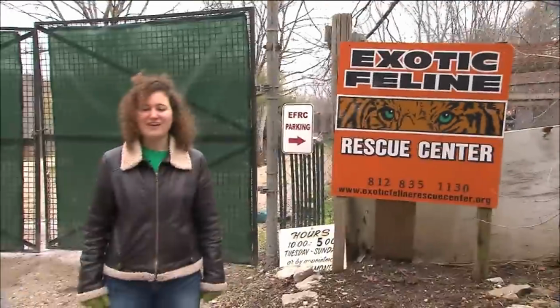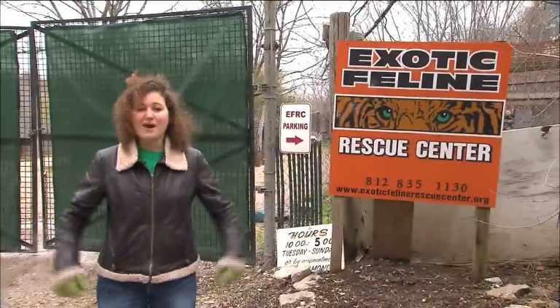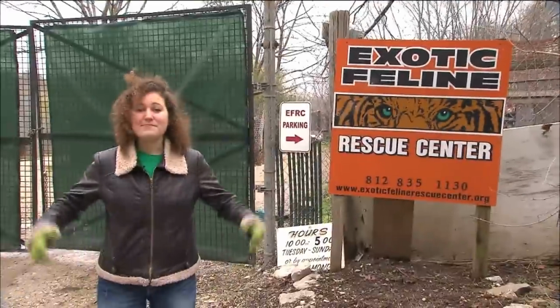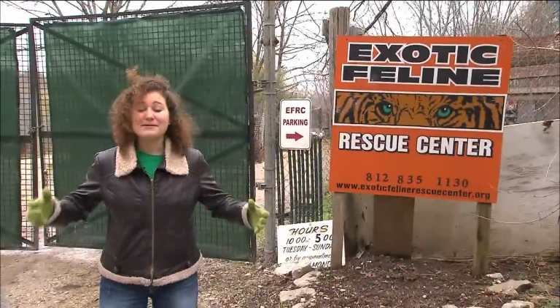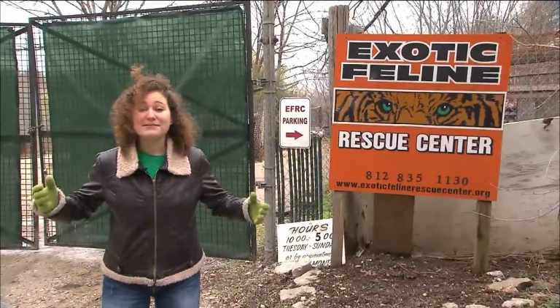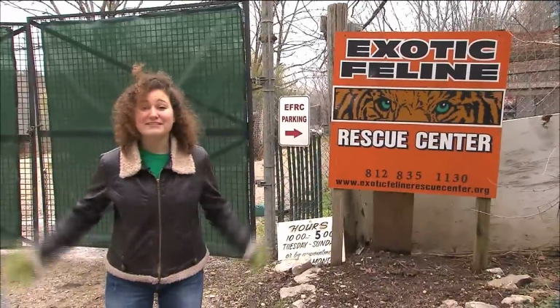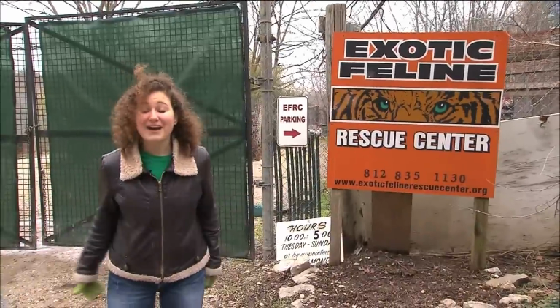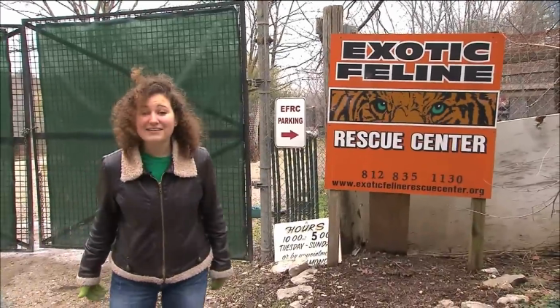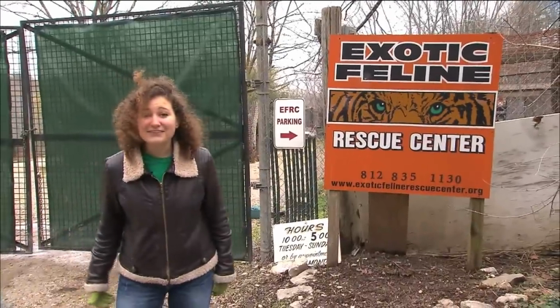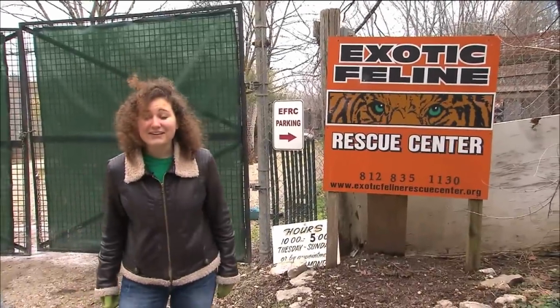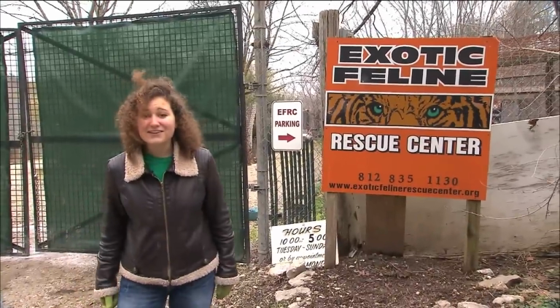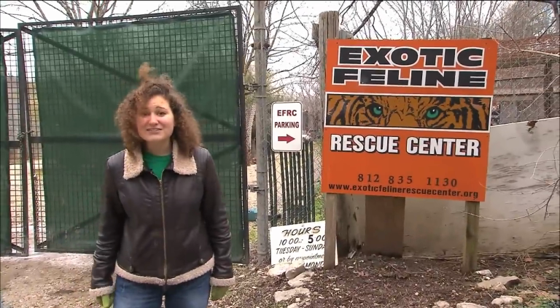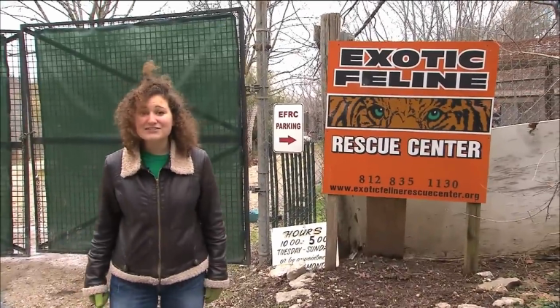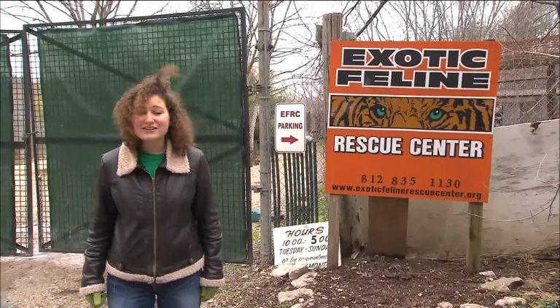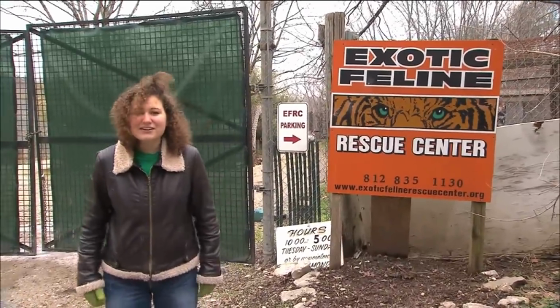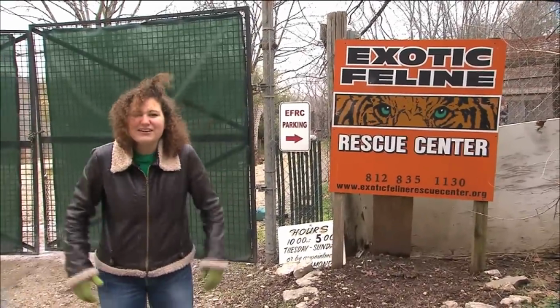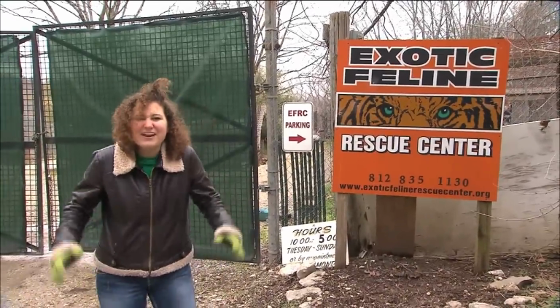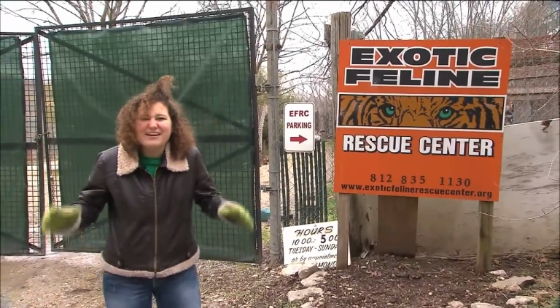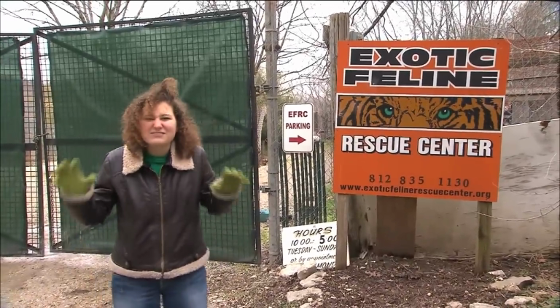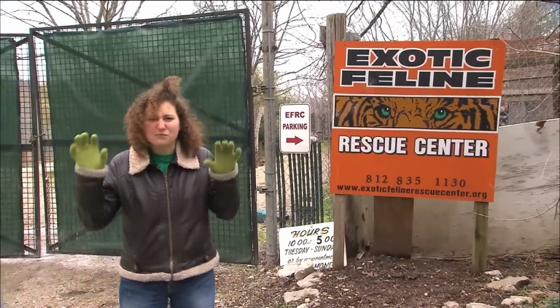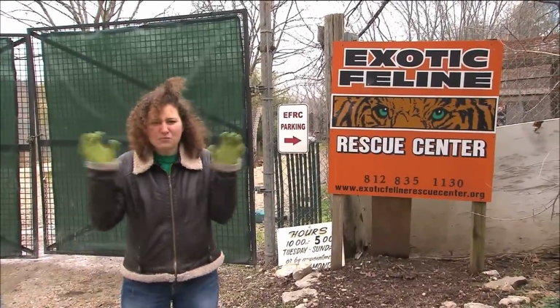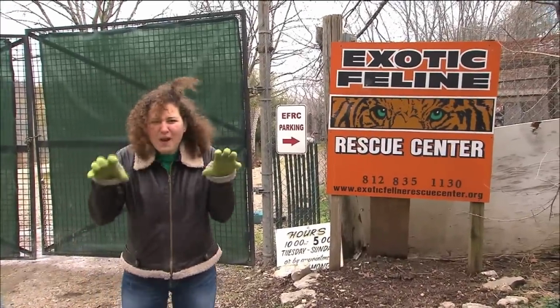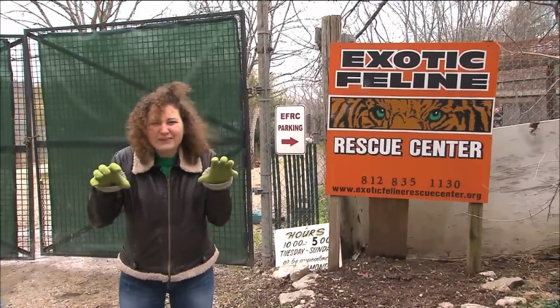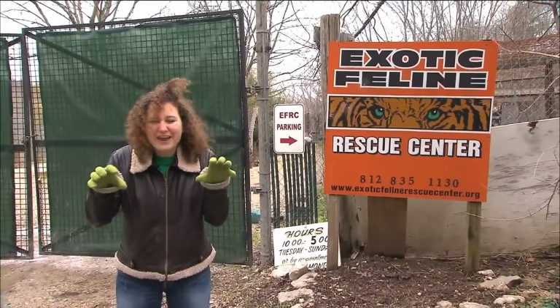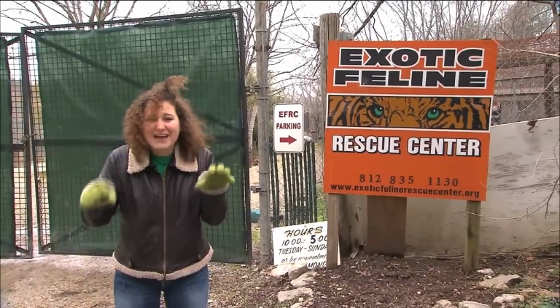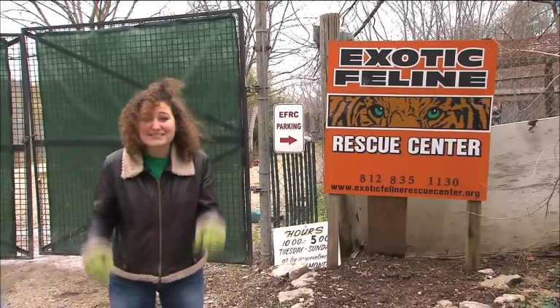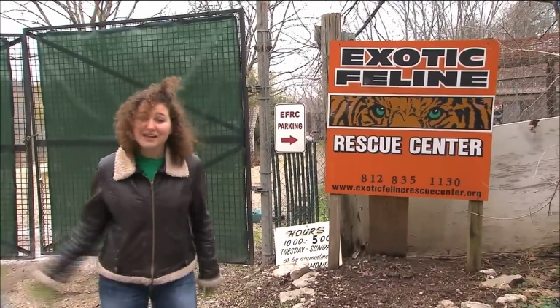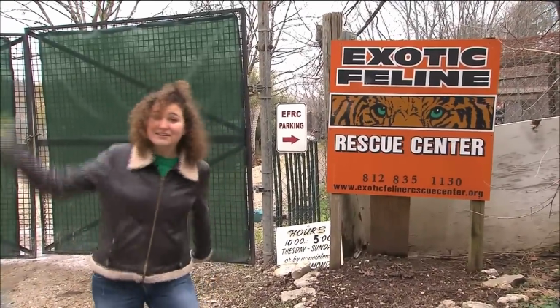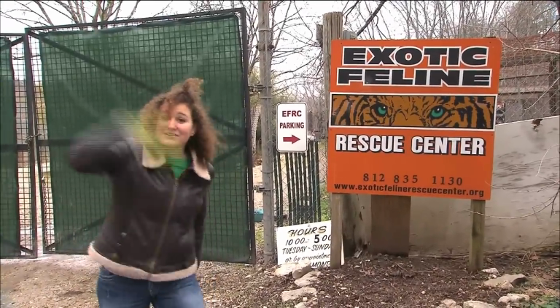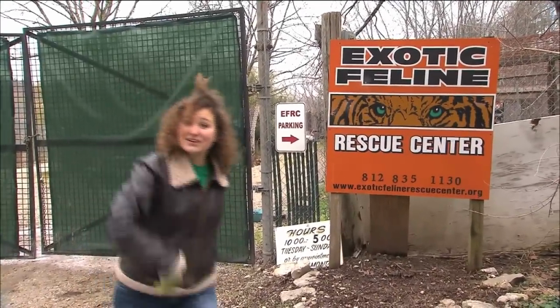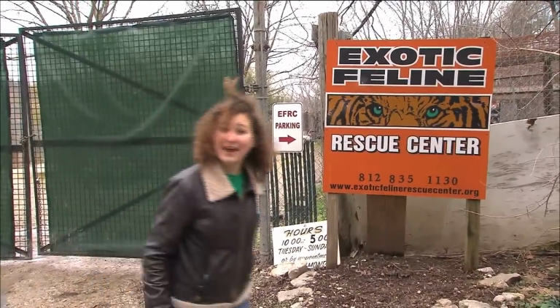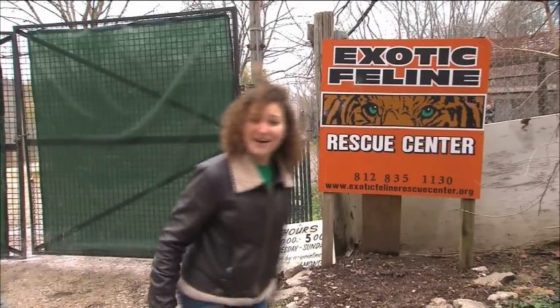I'm here at the Exotic Feline Rescue Center hanging out with some wild cats. Let's go check it out!